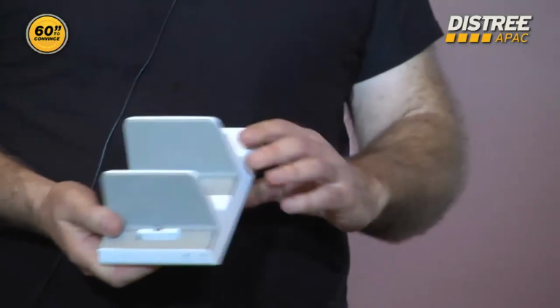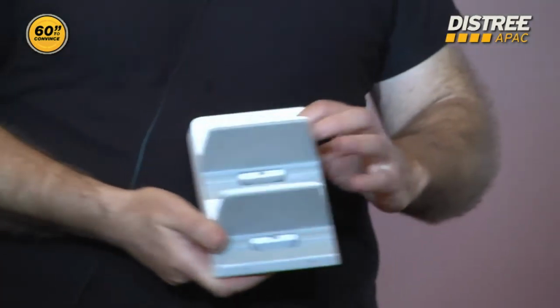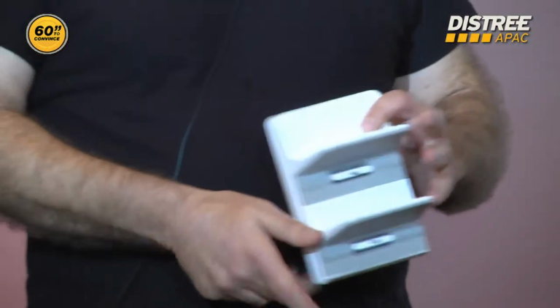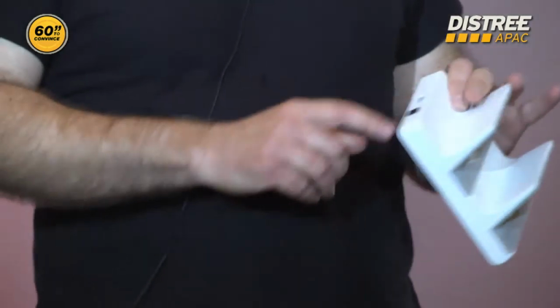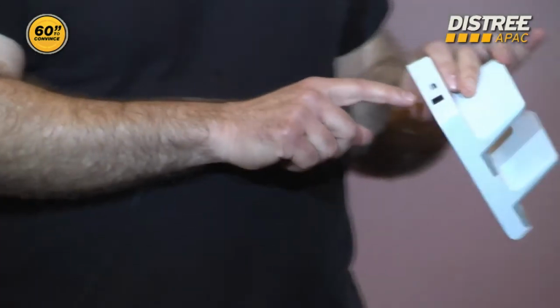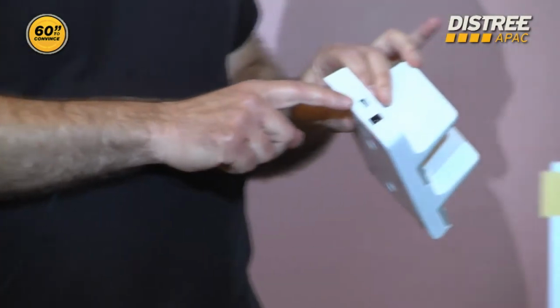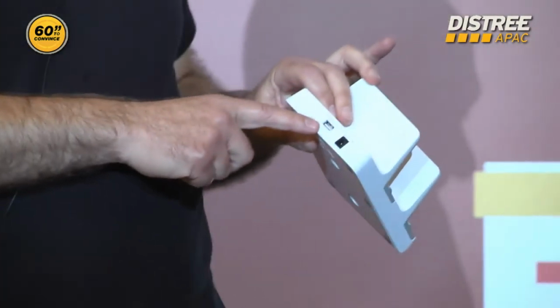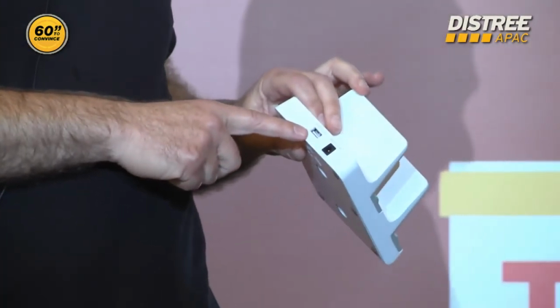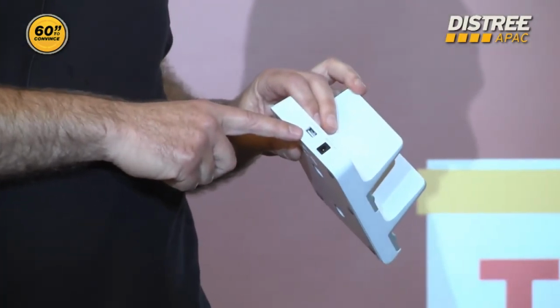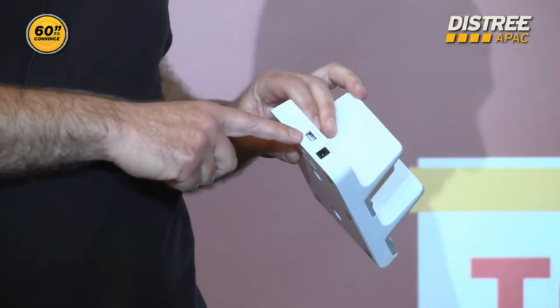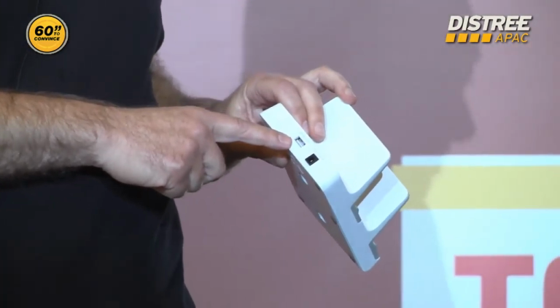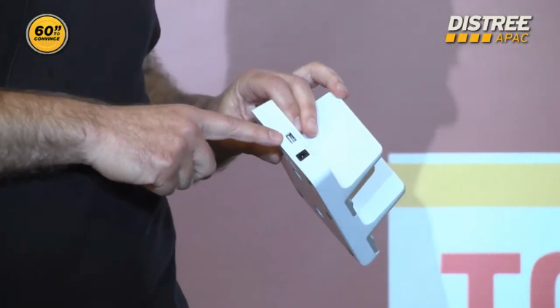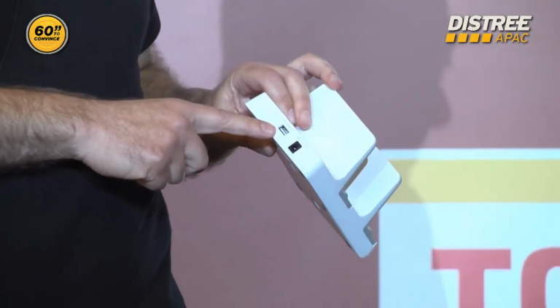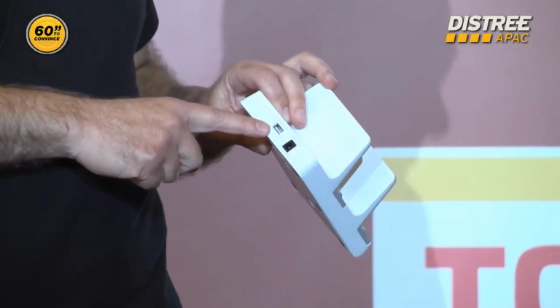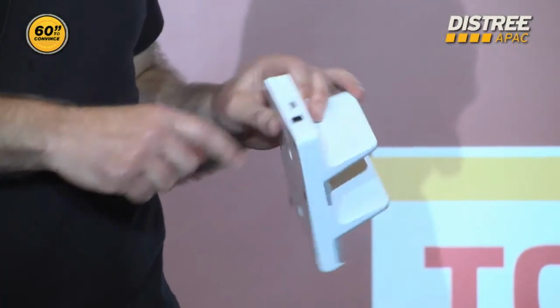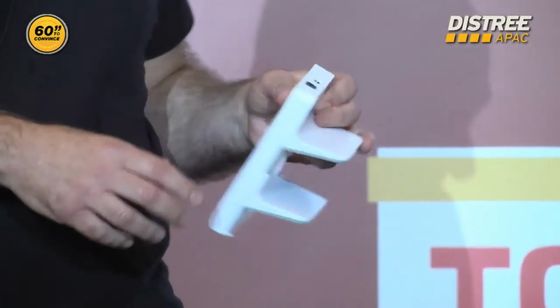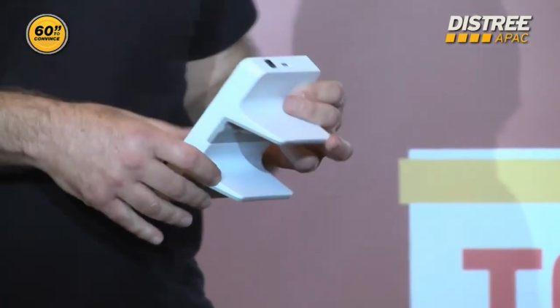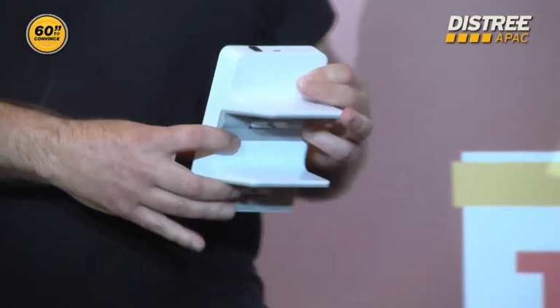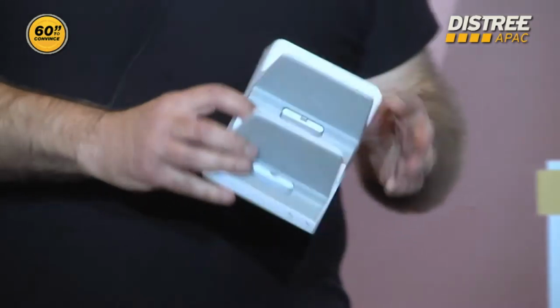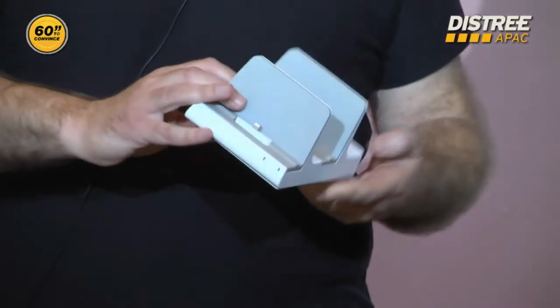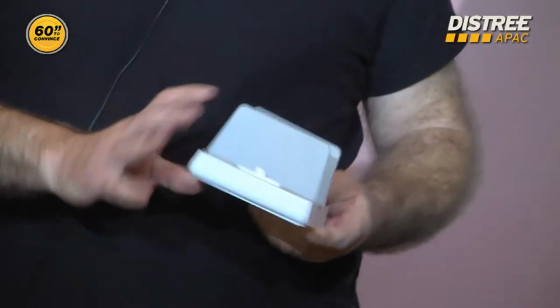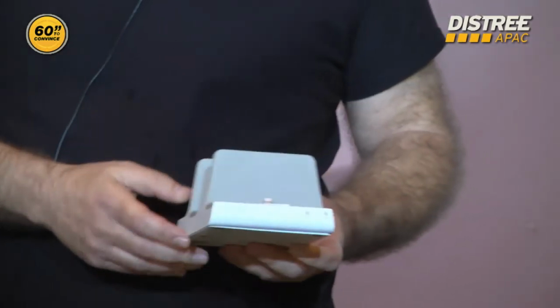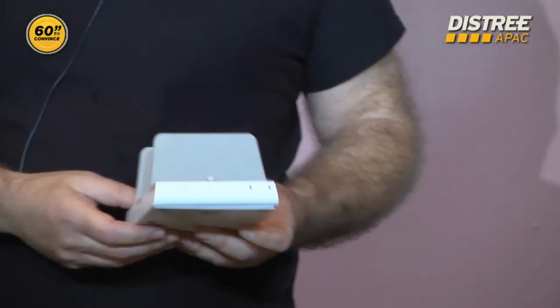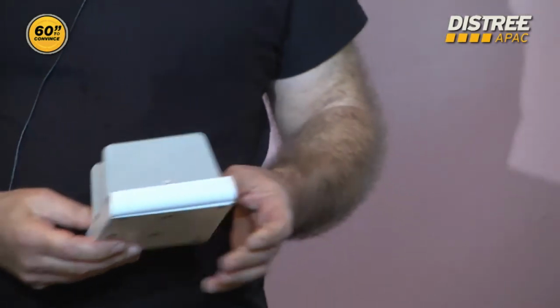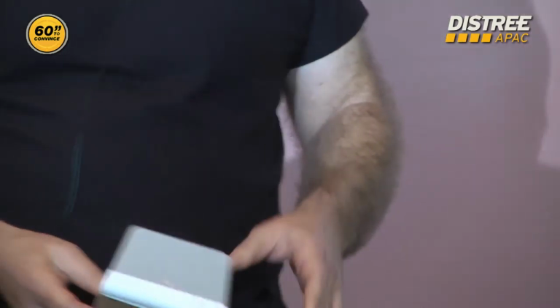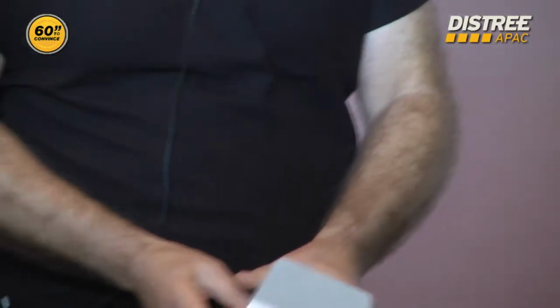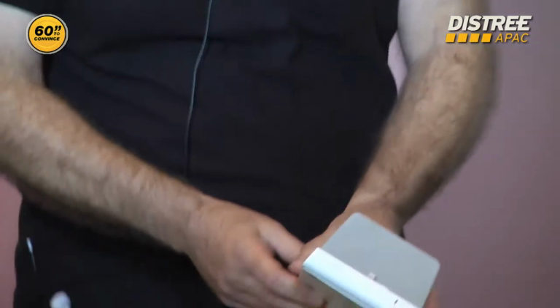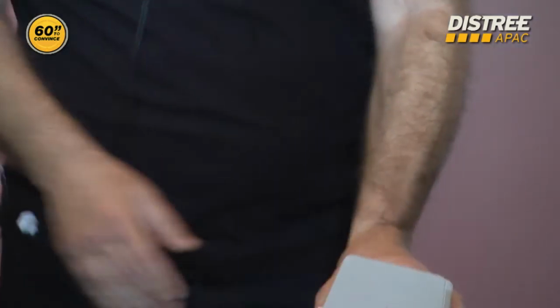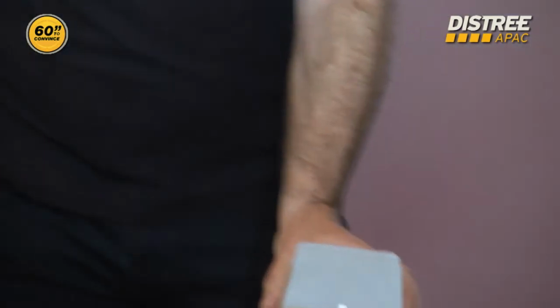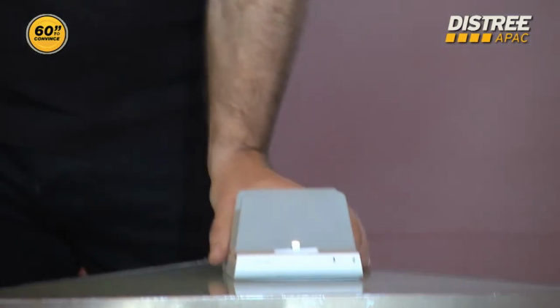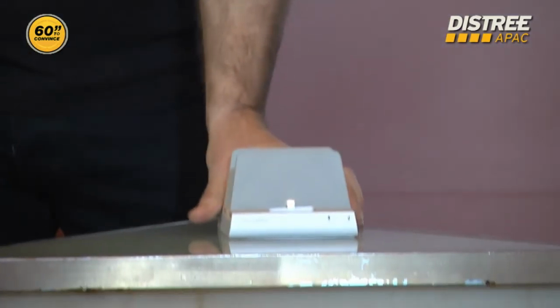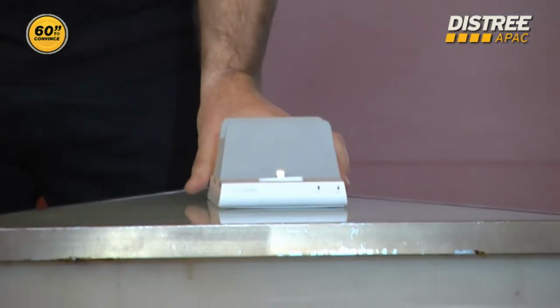You can charge an additional device via USB. And of course, this product fits well also for an iPad.